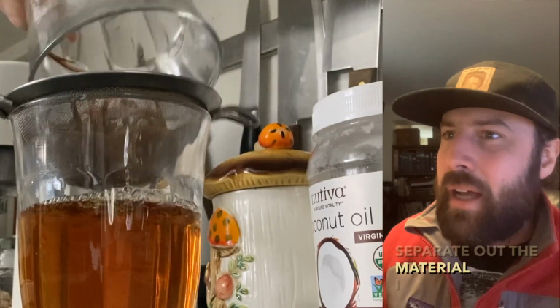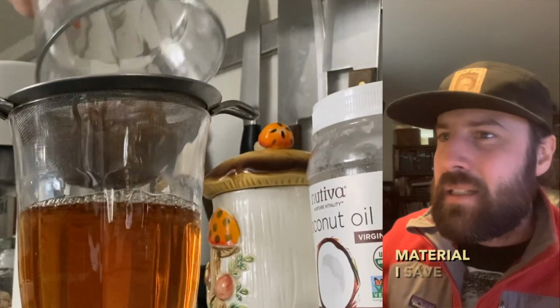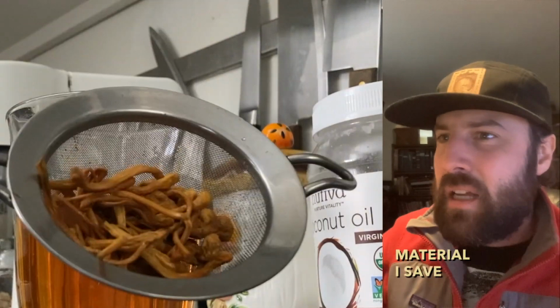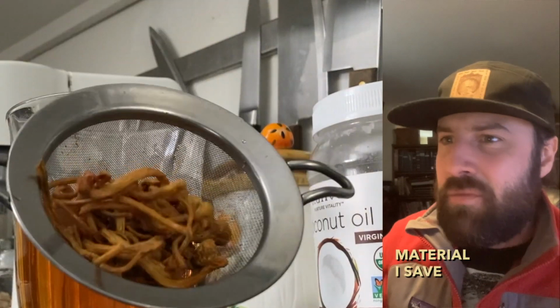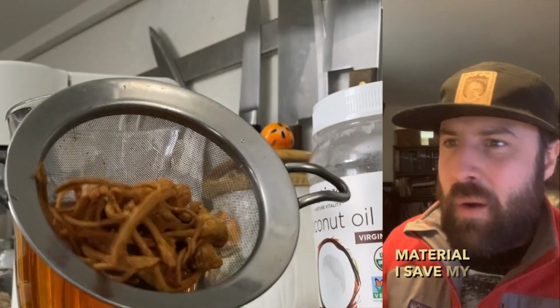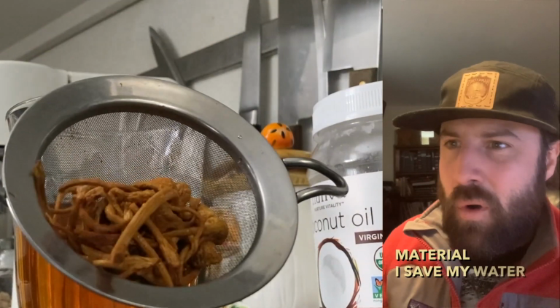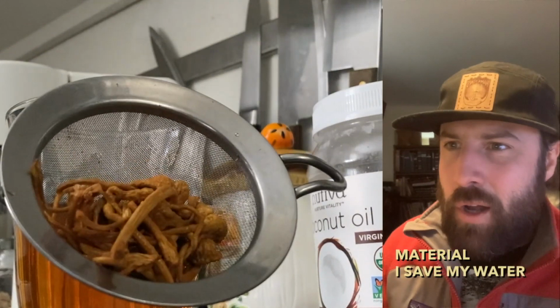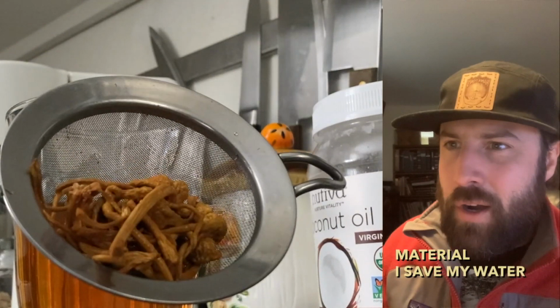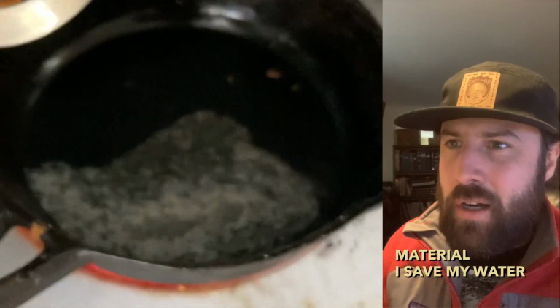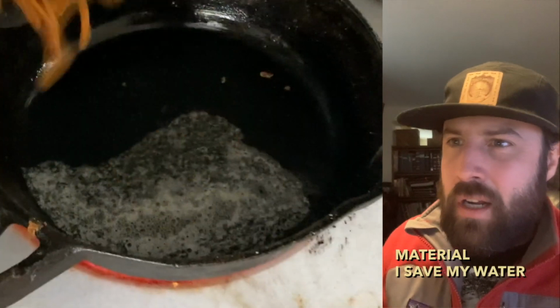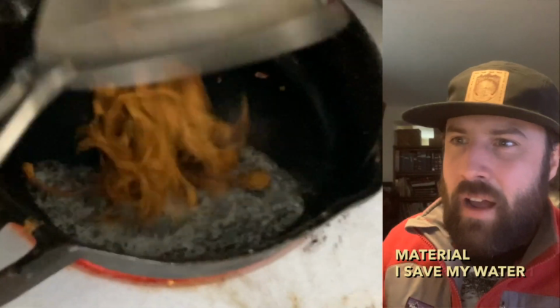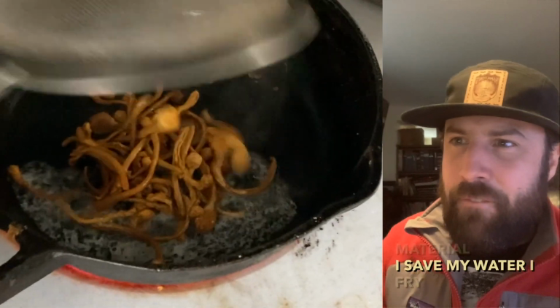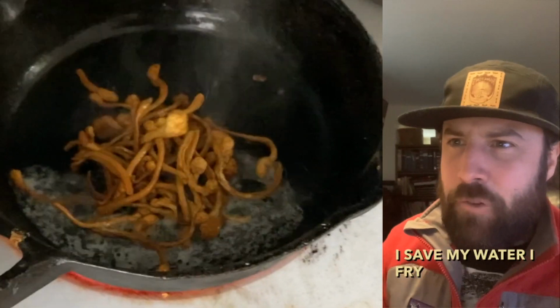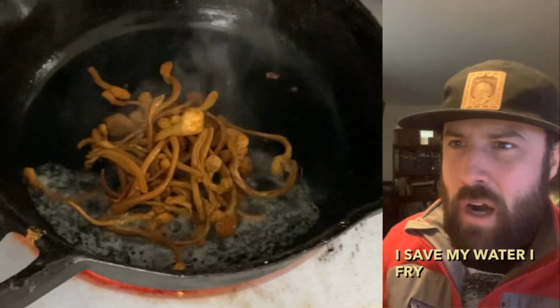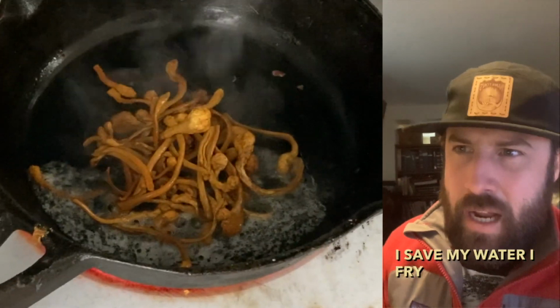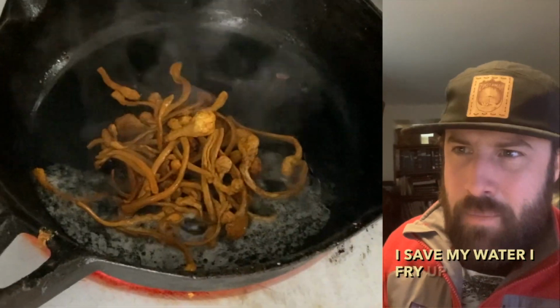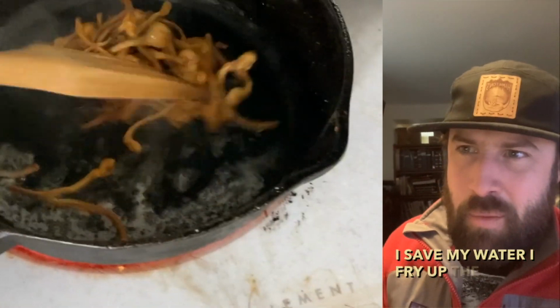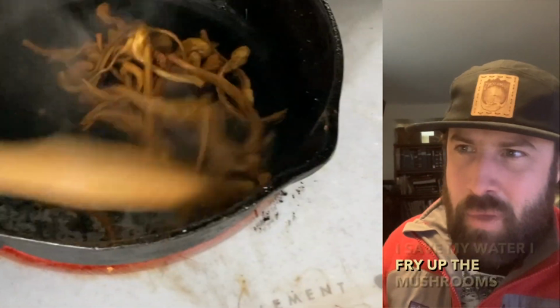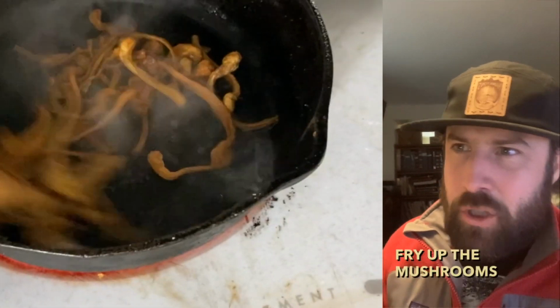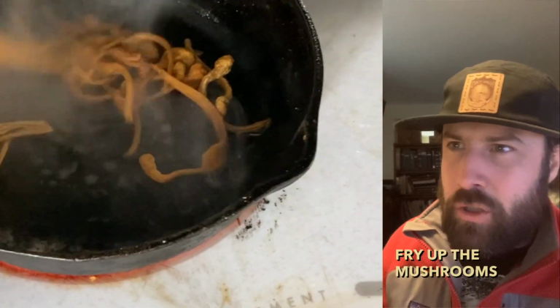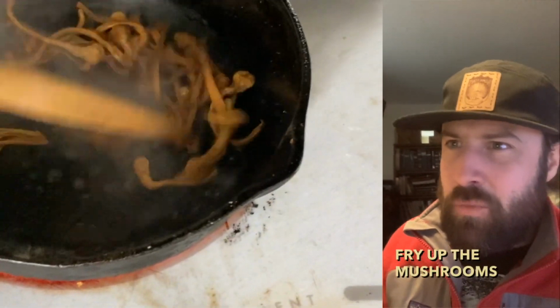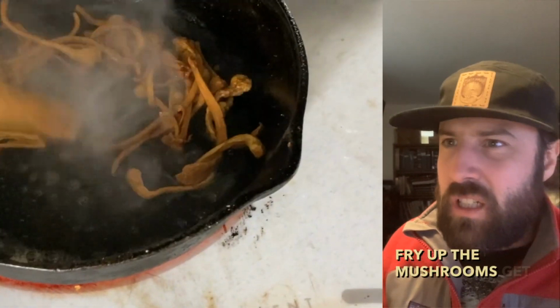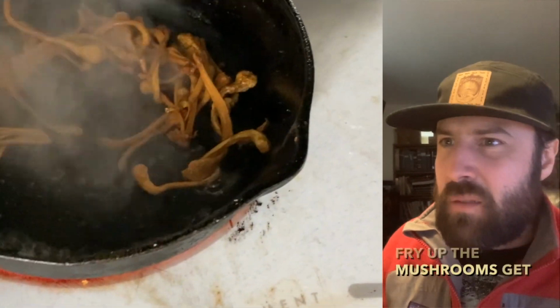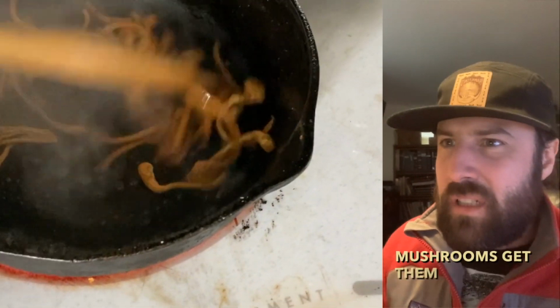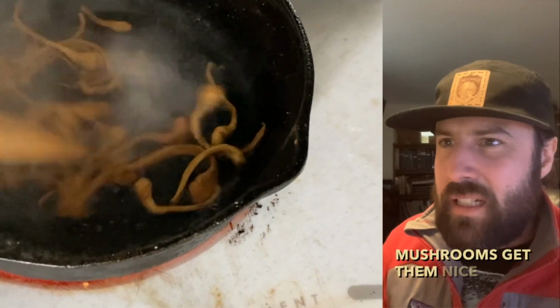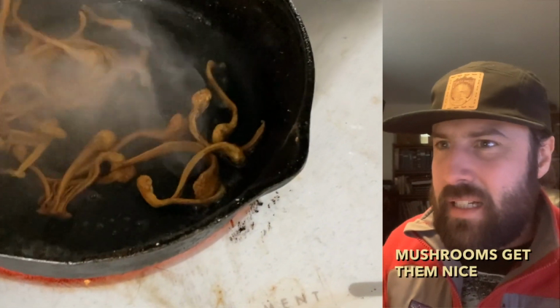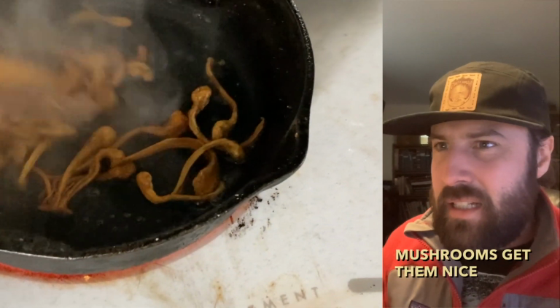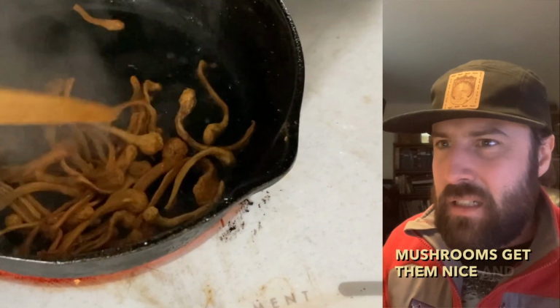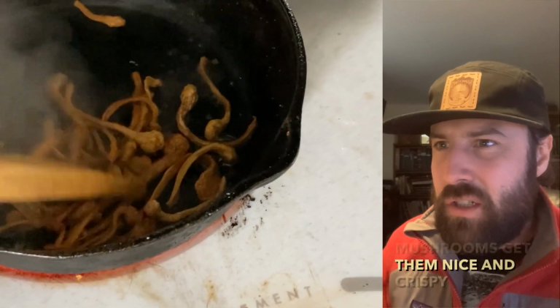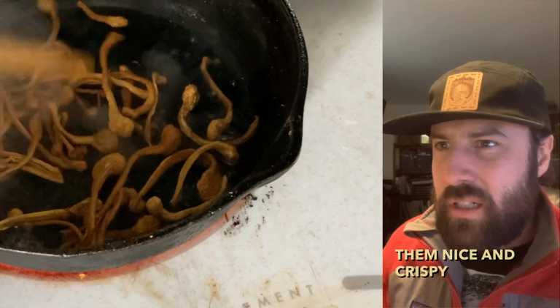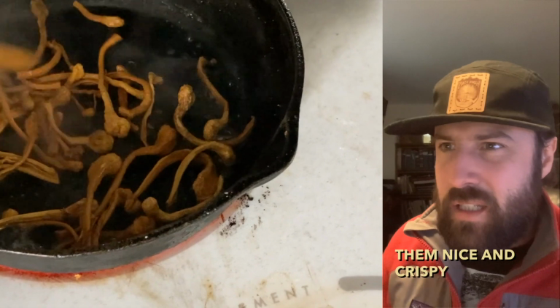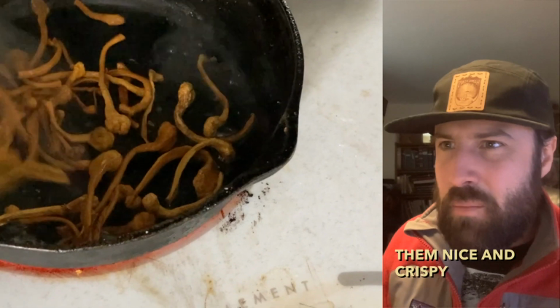I save my water, fry up the mushrooms, and get them nice and crispy.